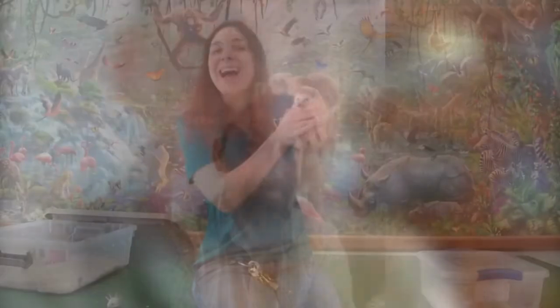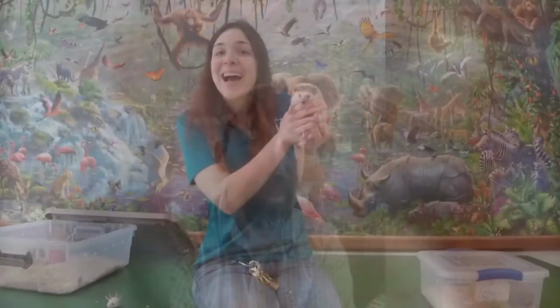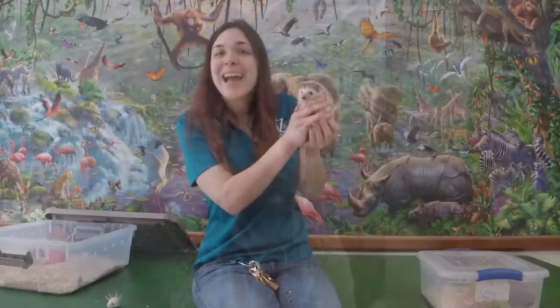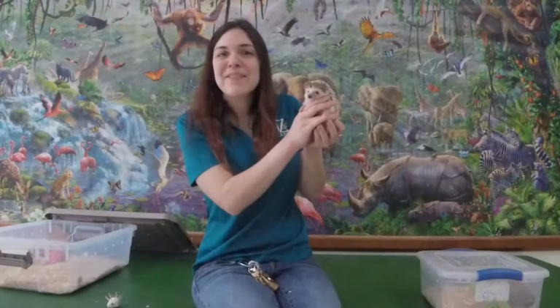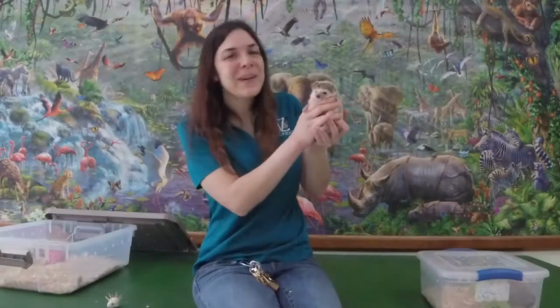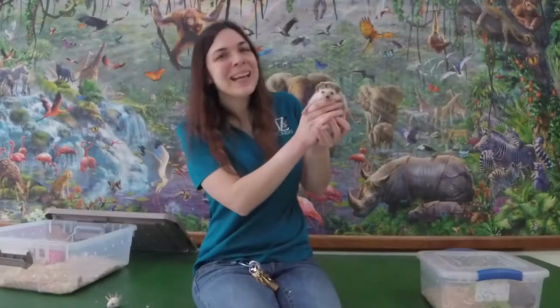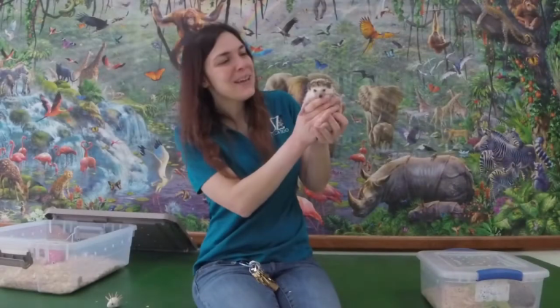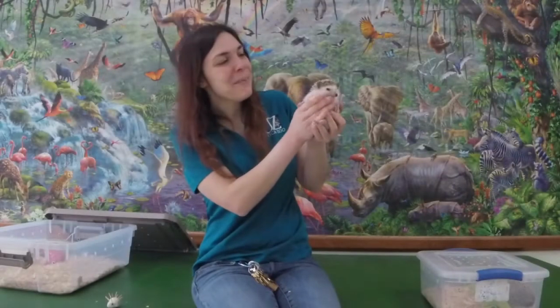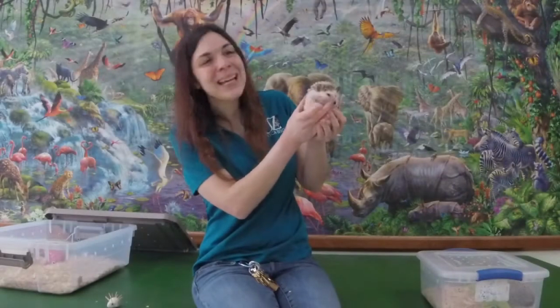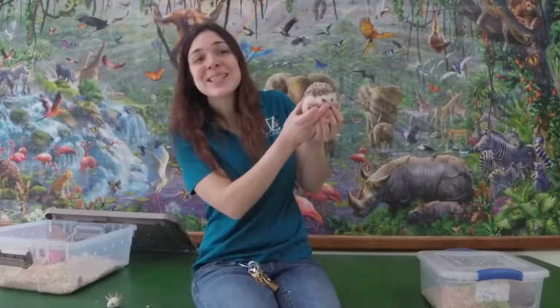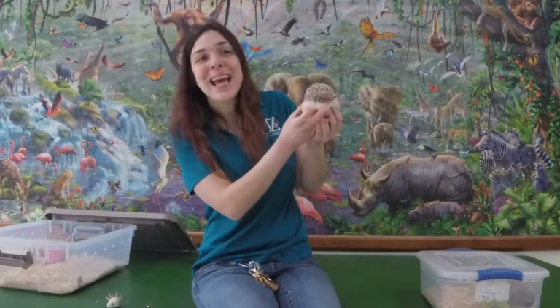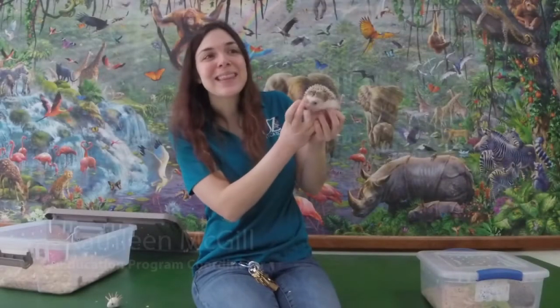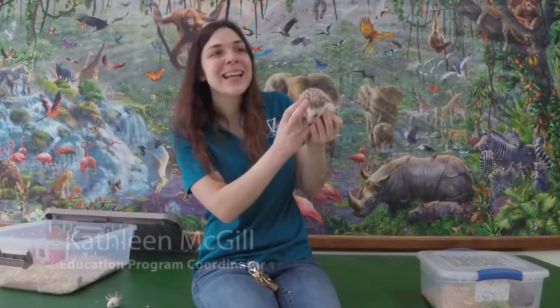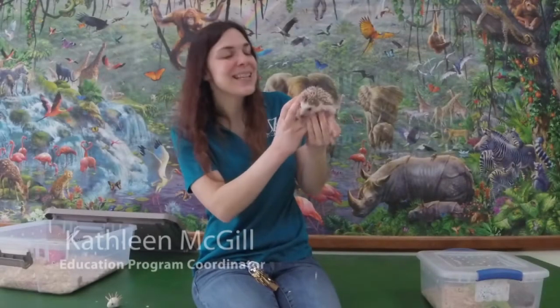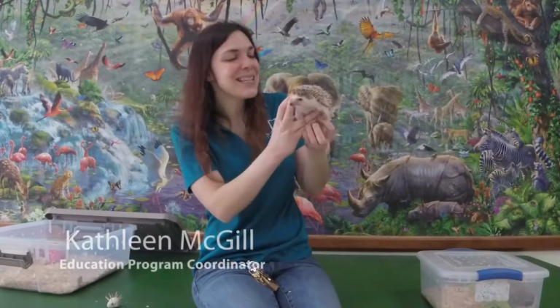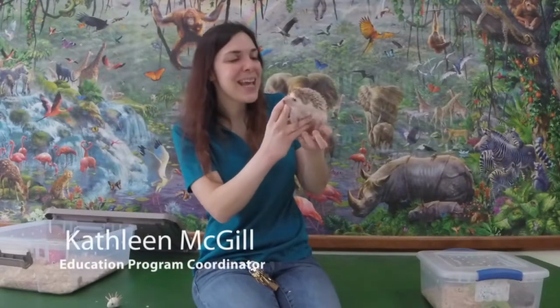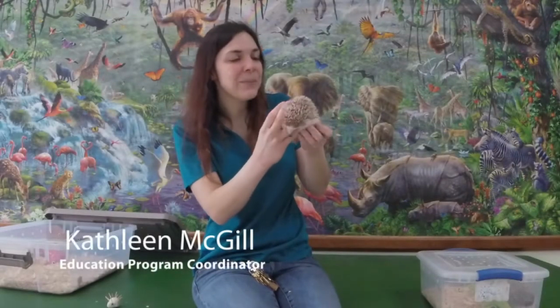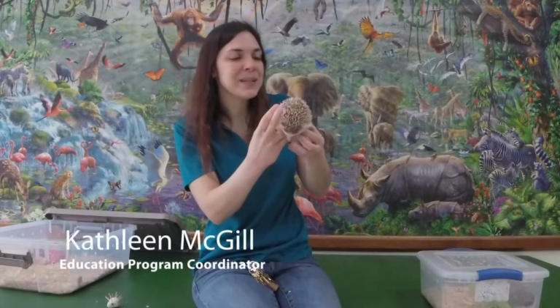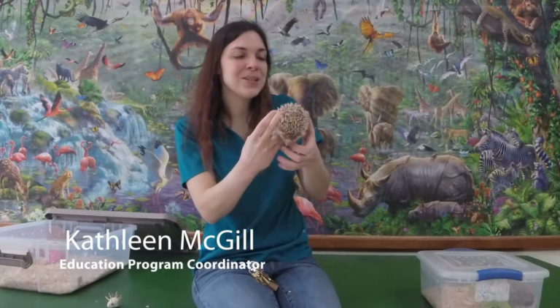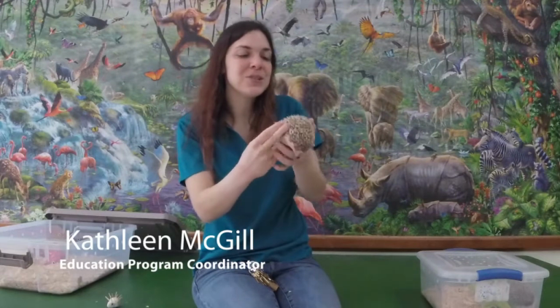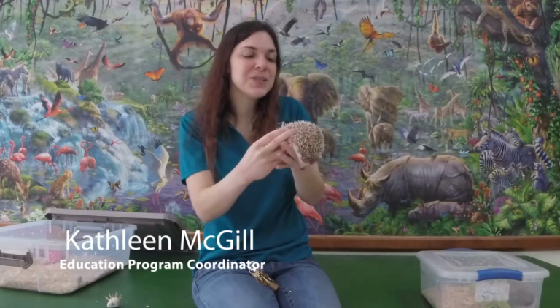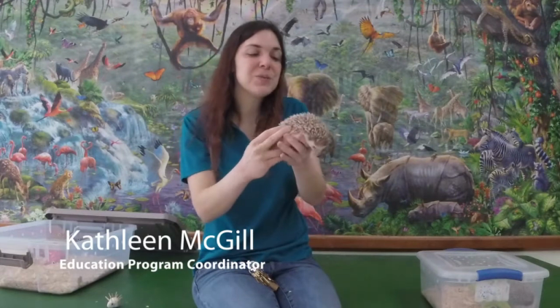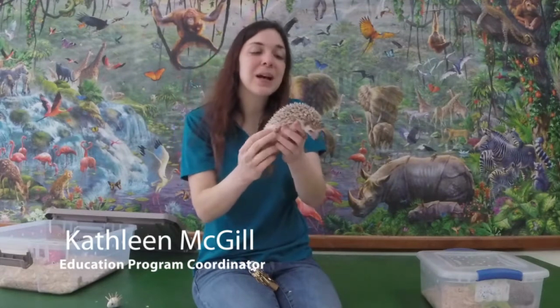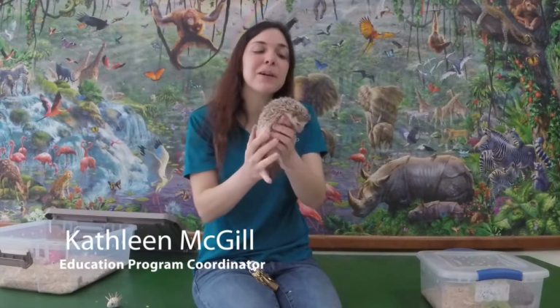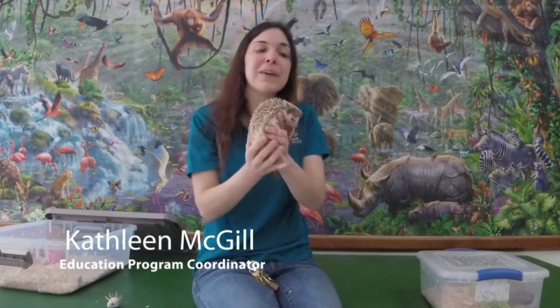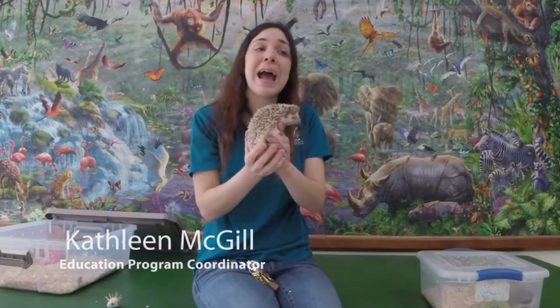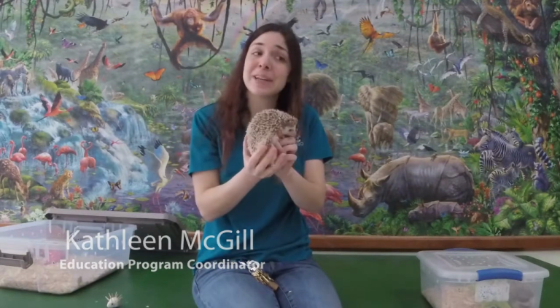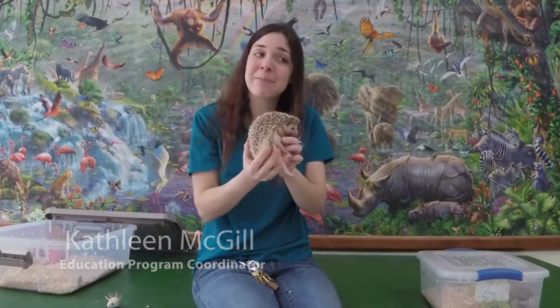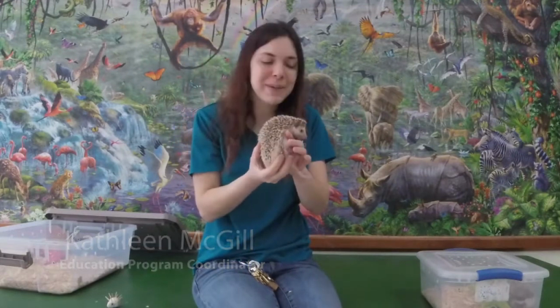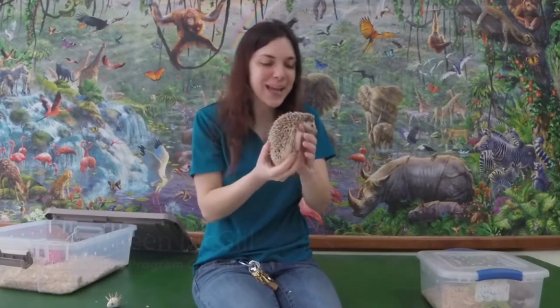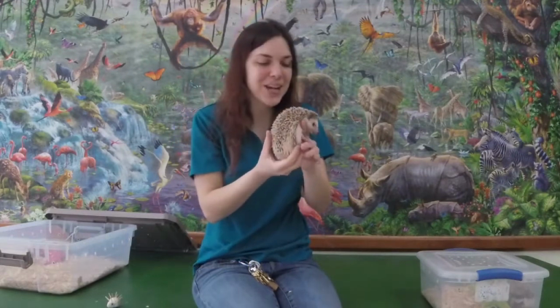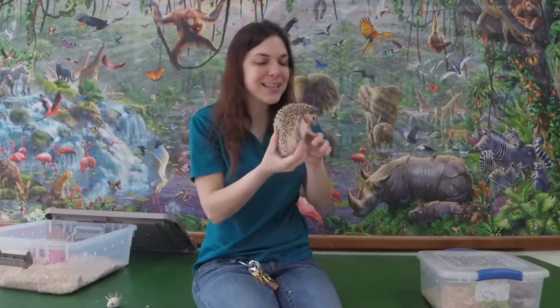Hi everyone! My name is Kathleen and today I'm going to introduce you to a couple of our African pygmy hedgehogs.